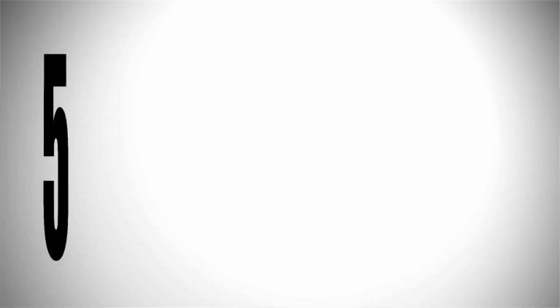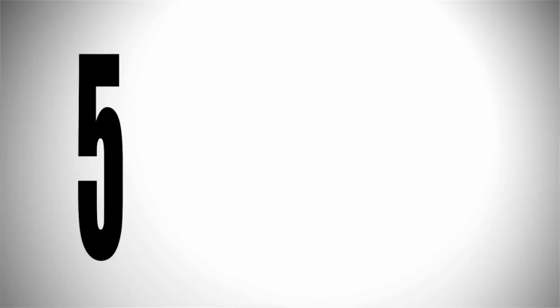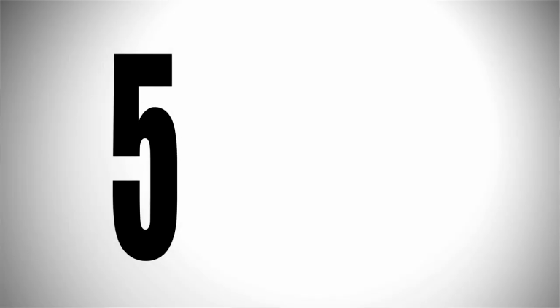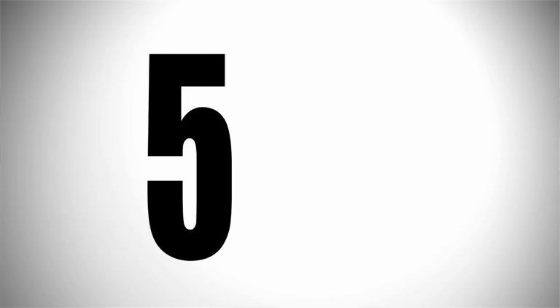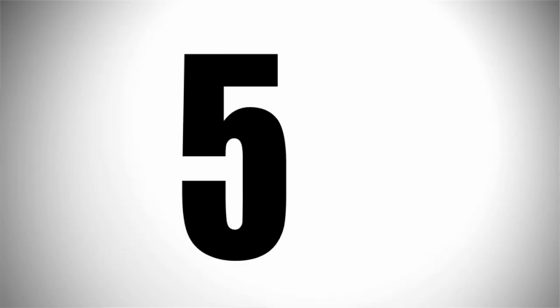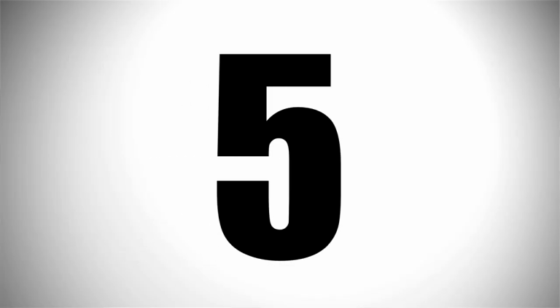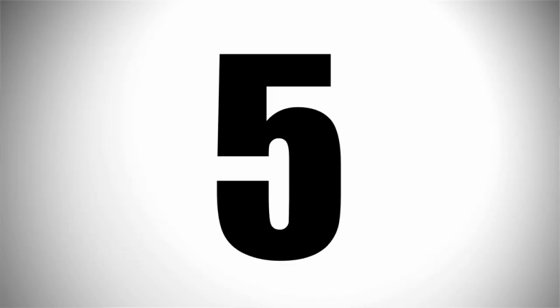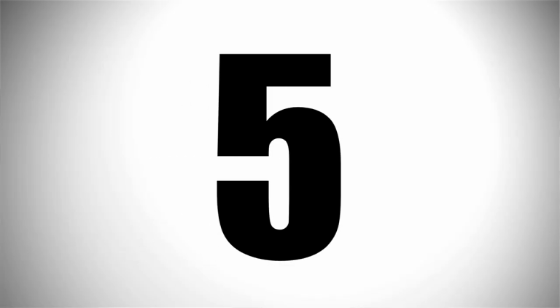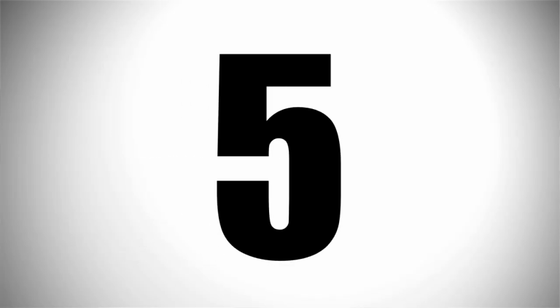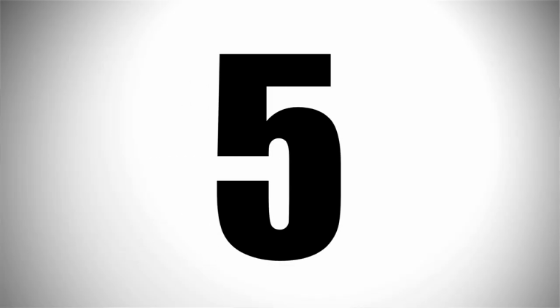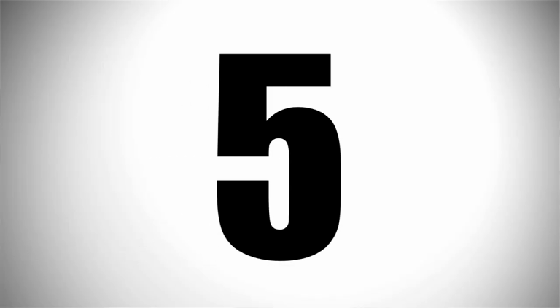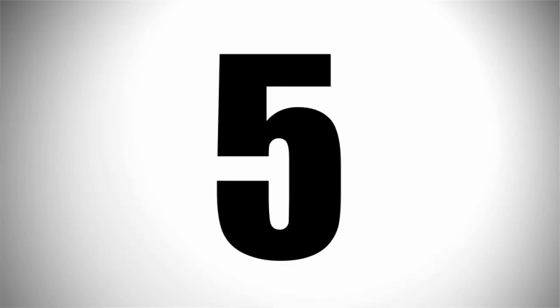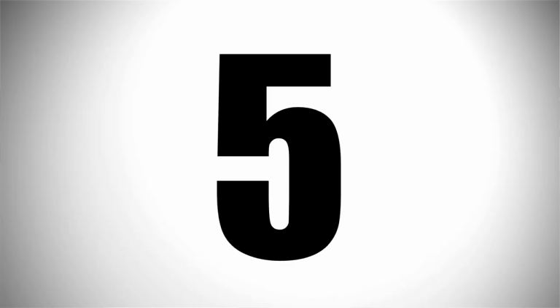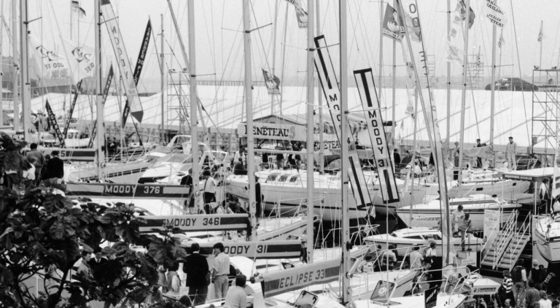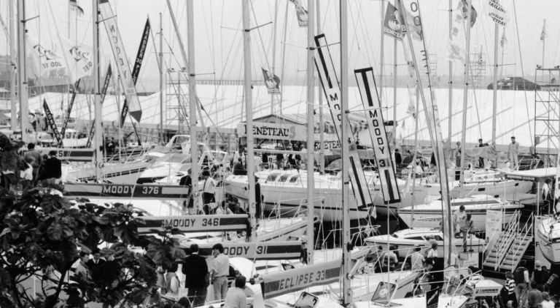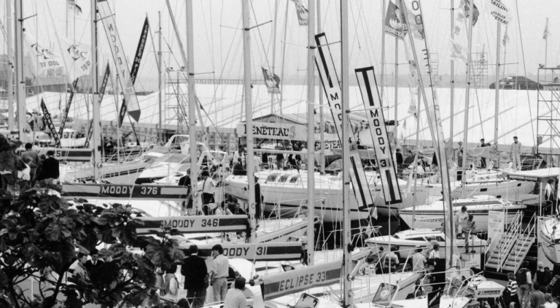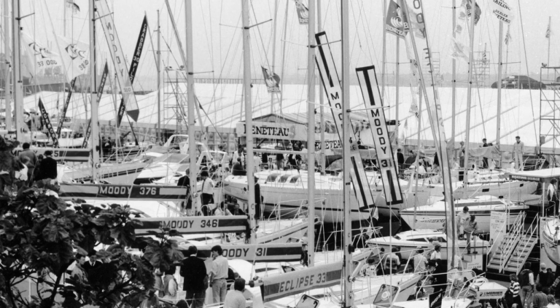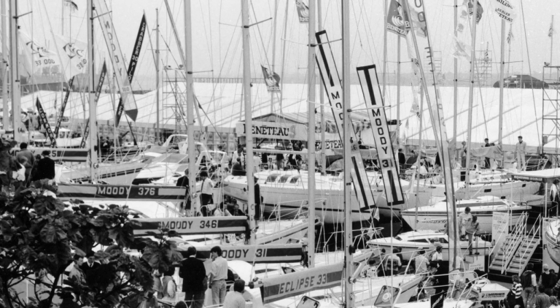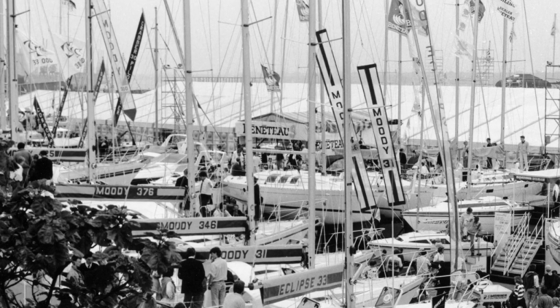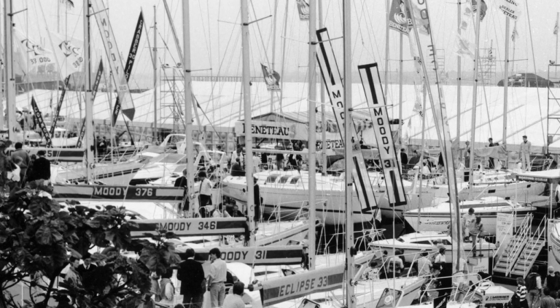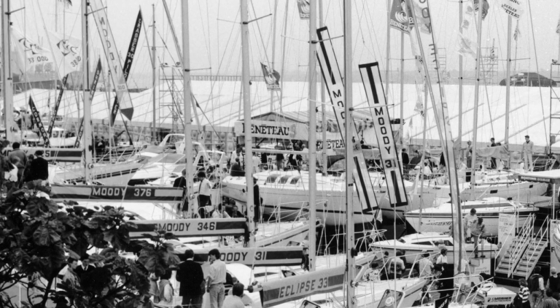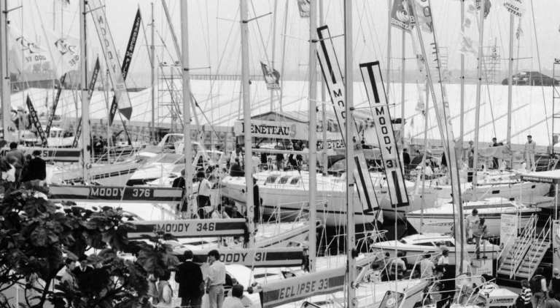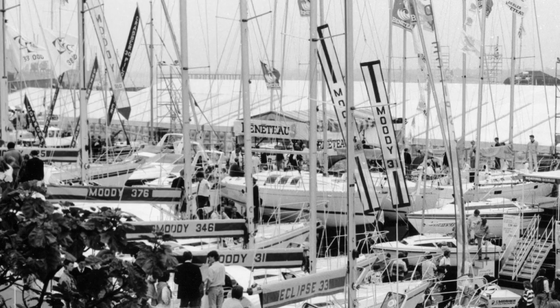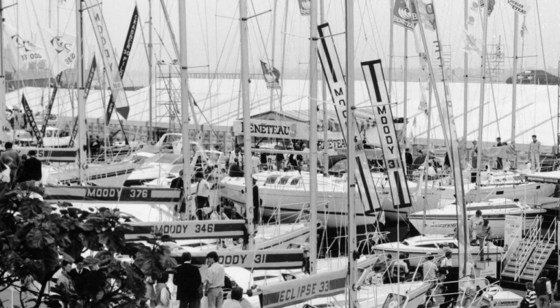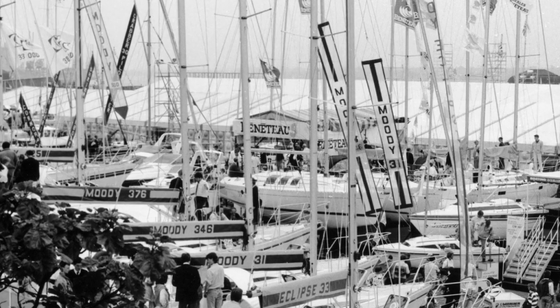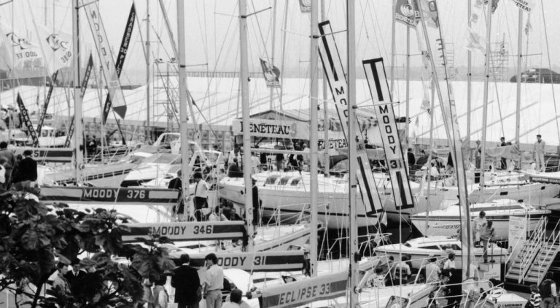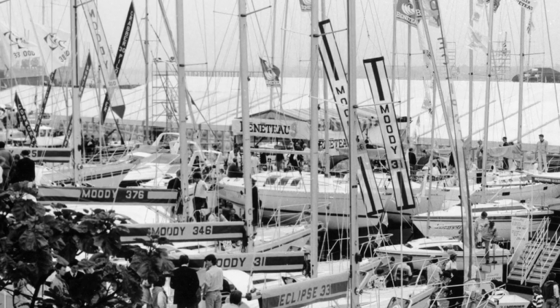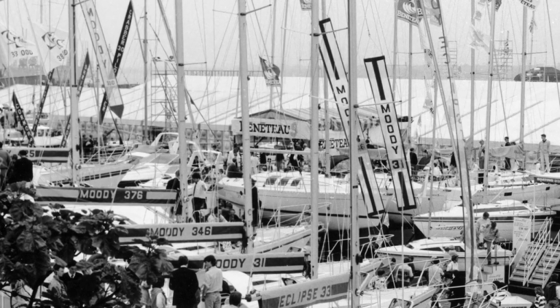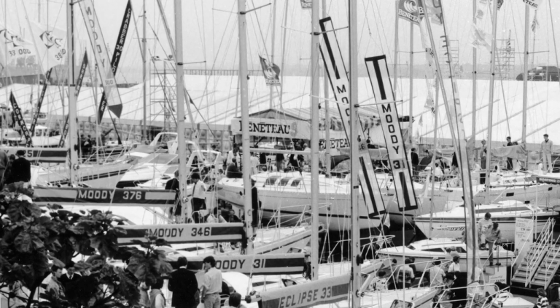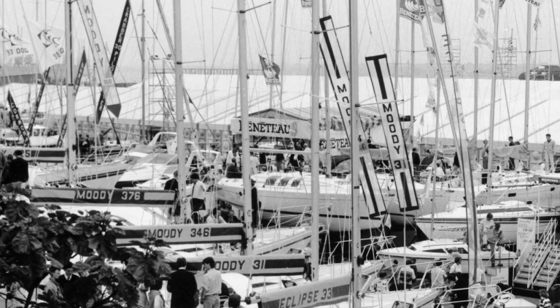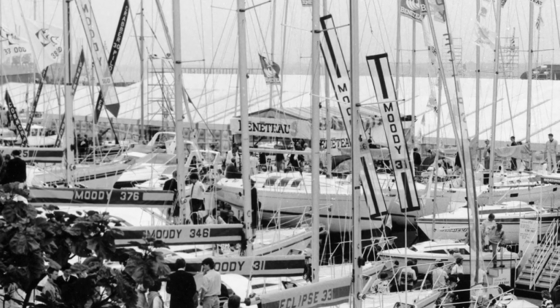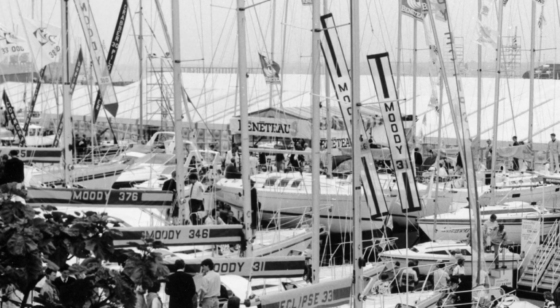Five, the first Southampton Boat Show took place in 1968 and is held annually in September.